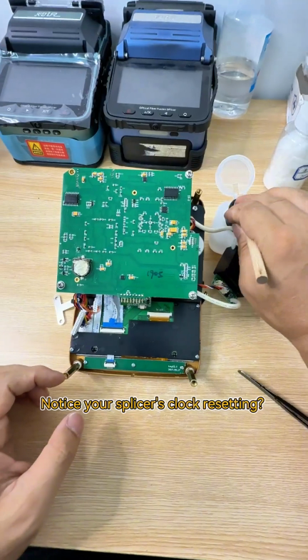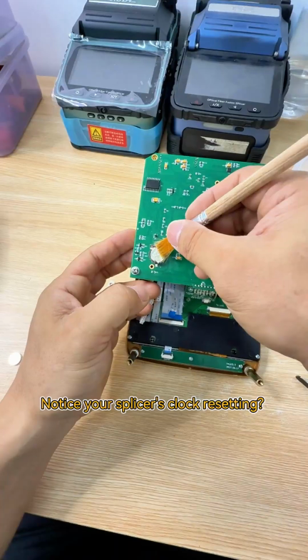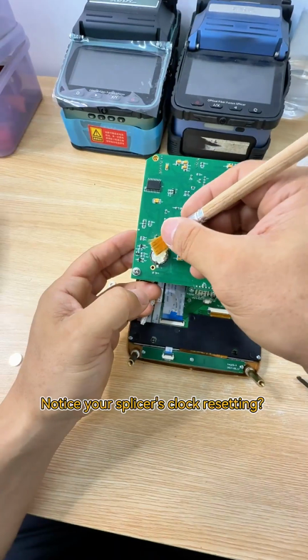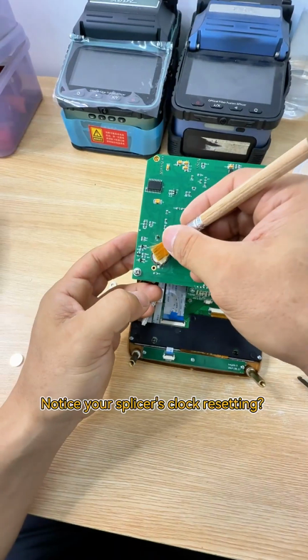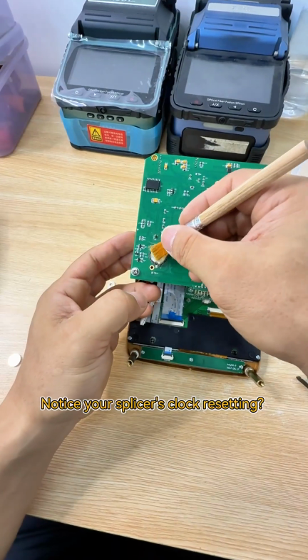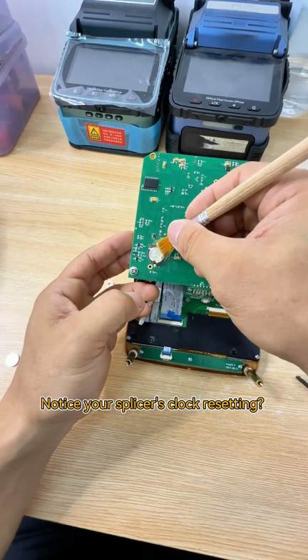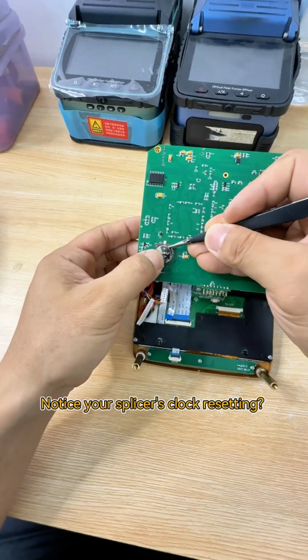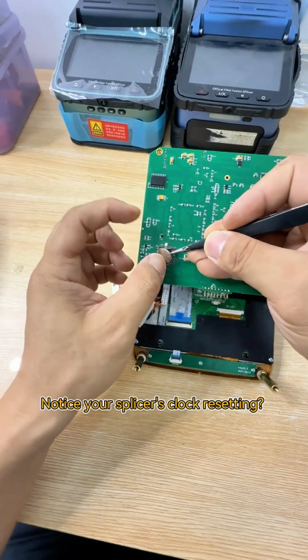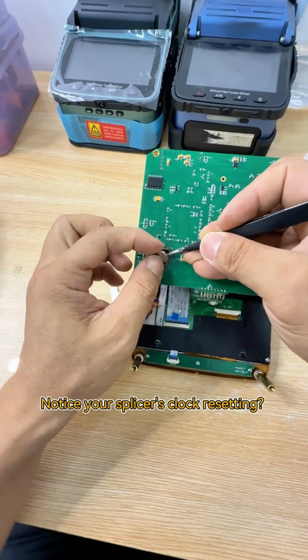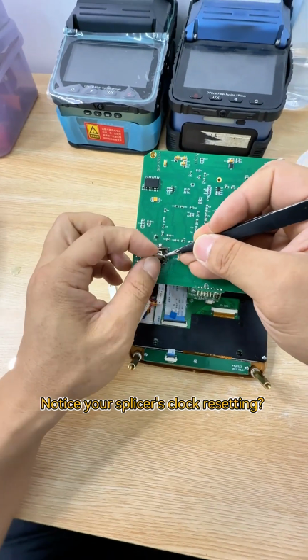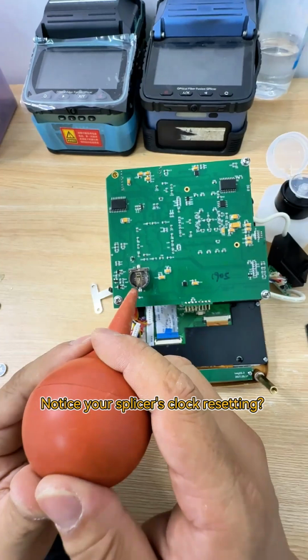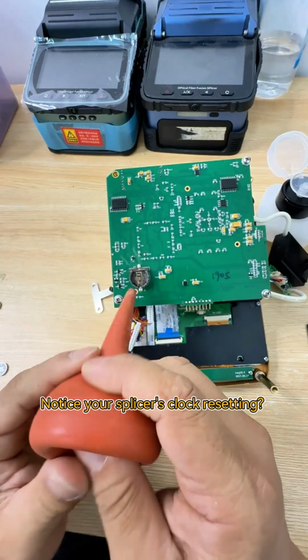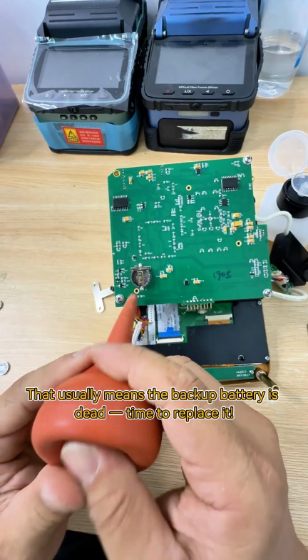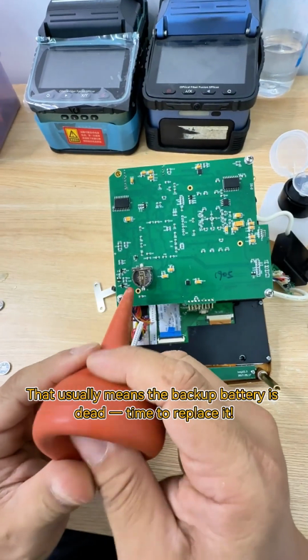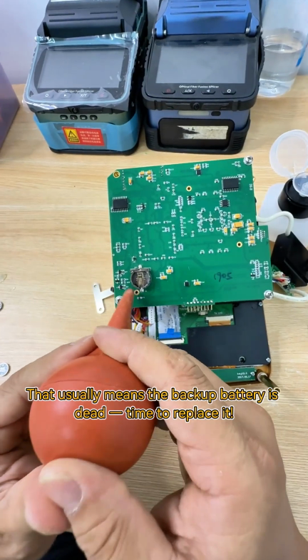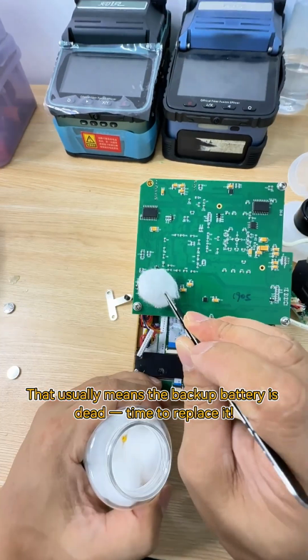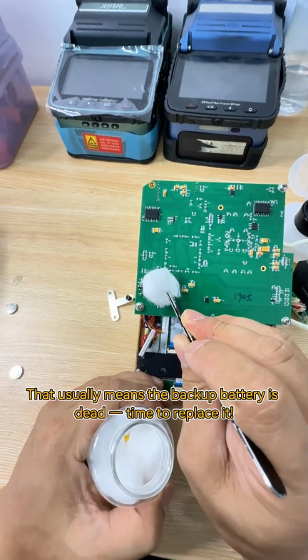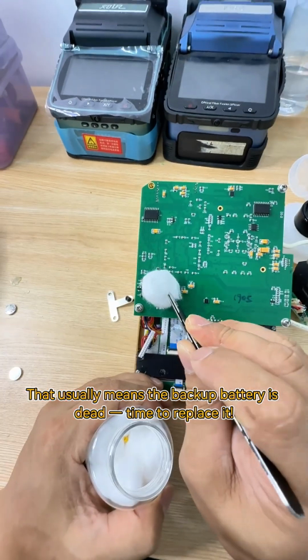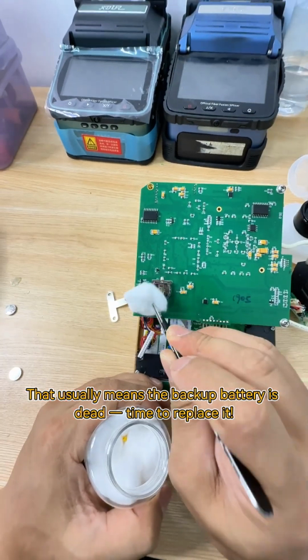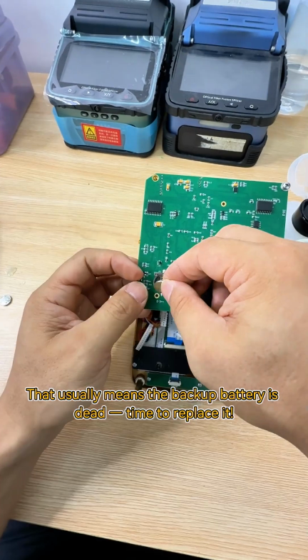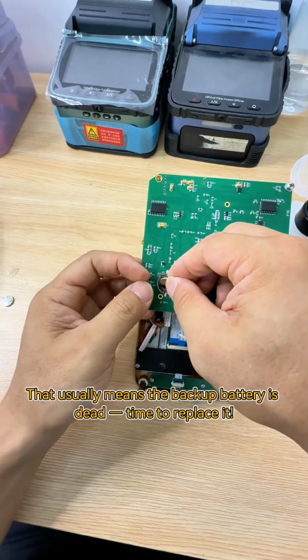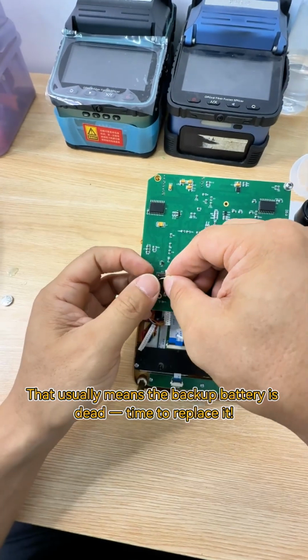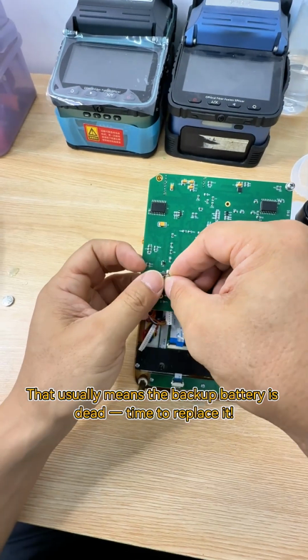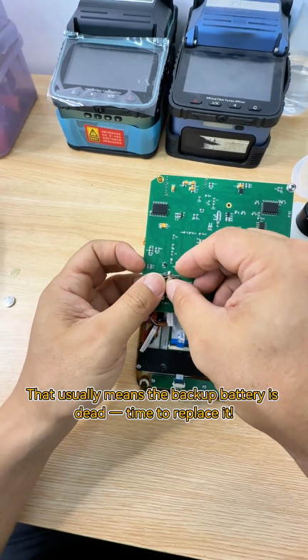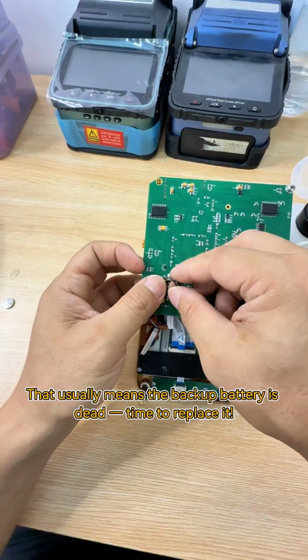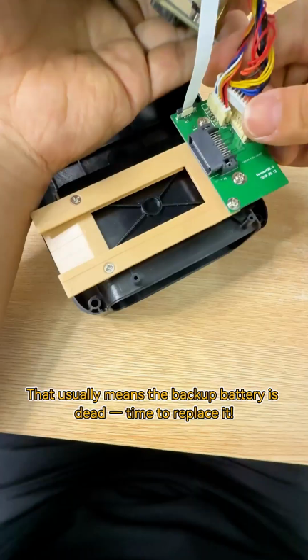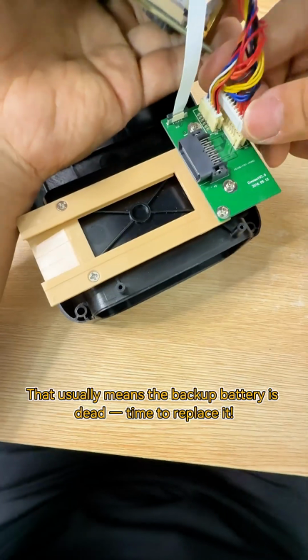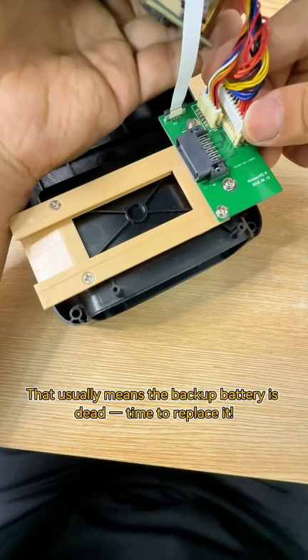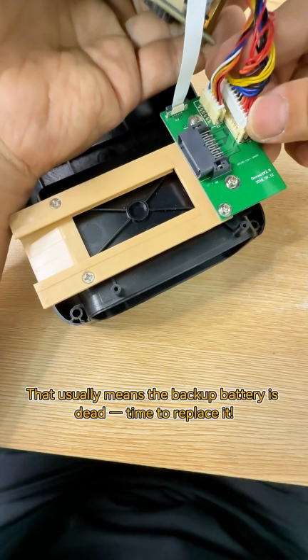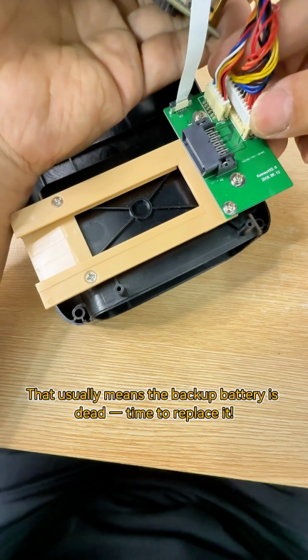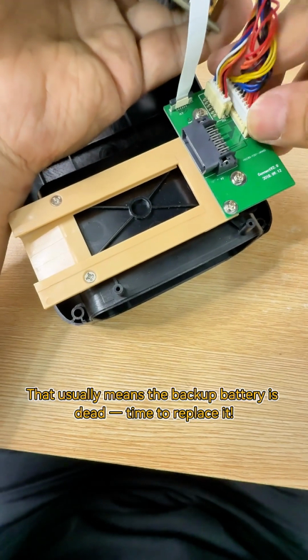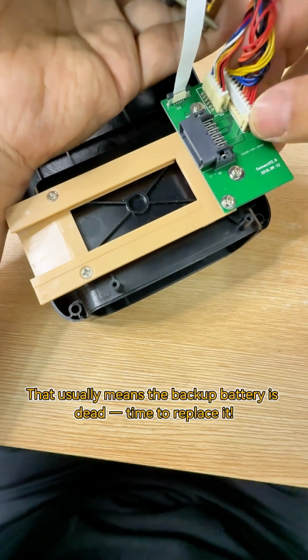Notice your splicer's clock resetting? That usually means the backup battery is dead — time to replace it.